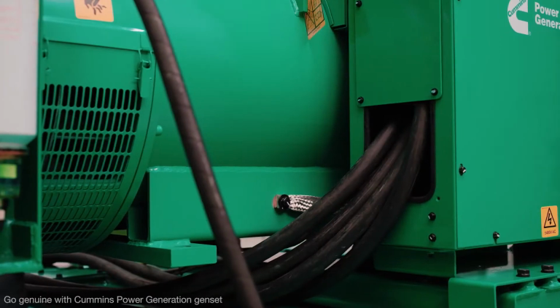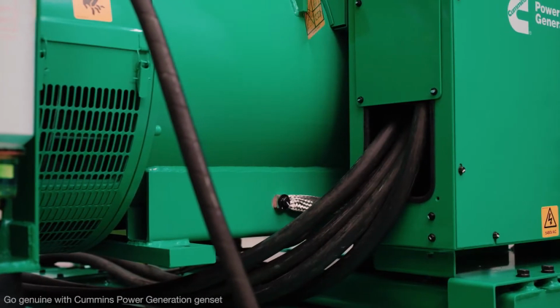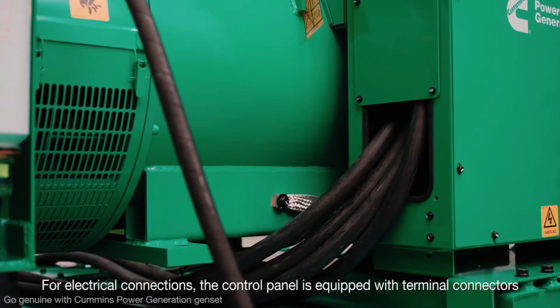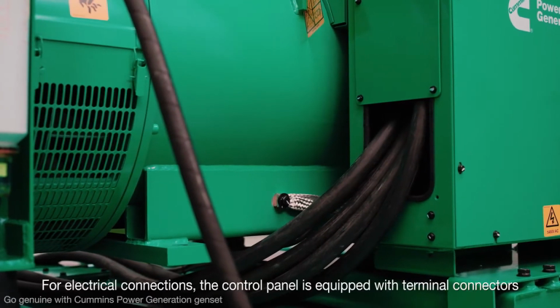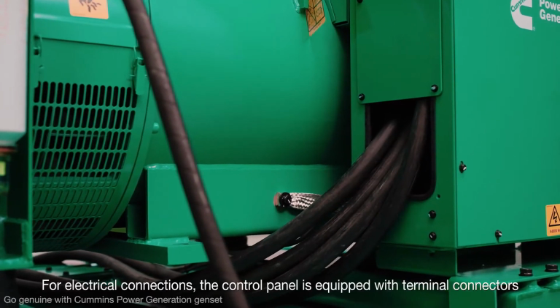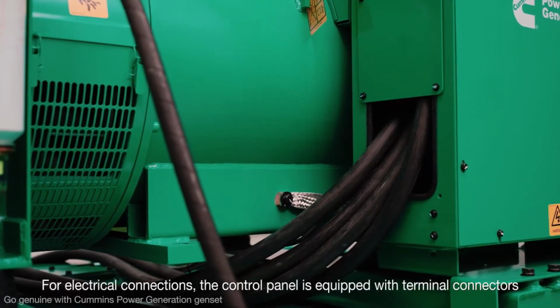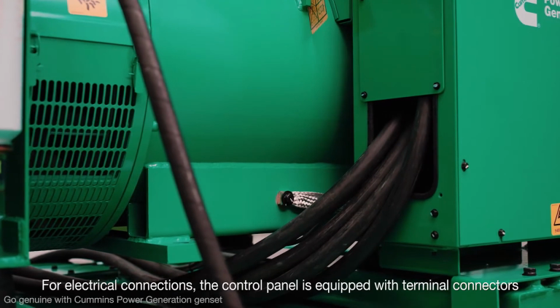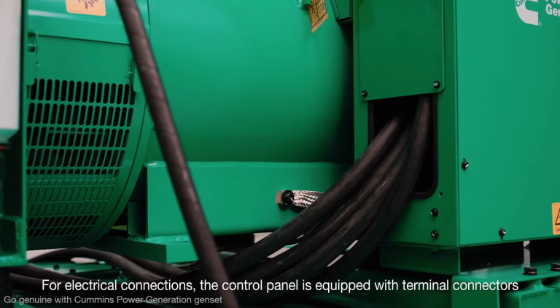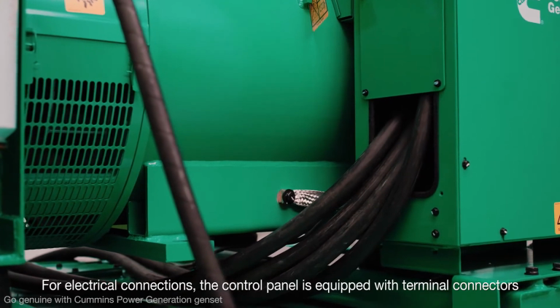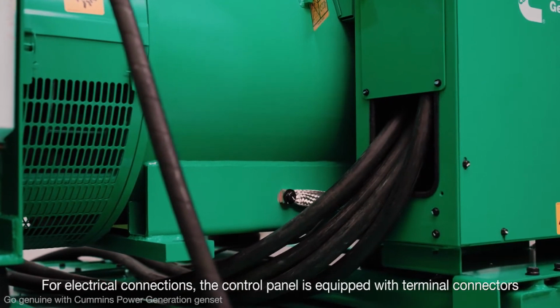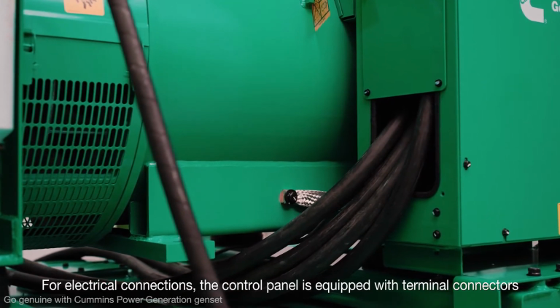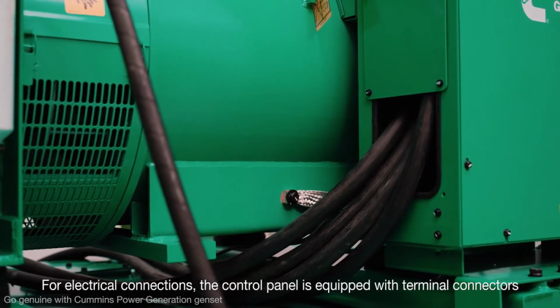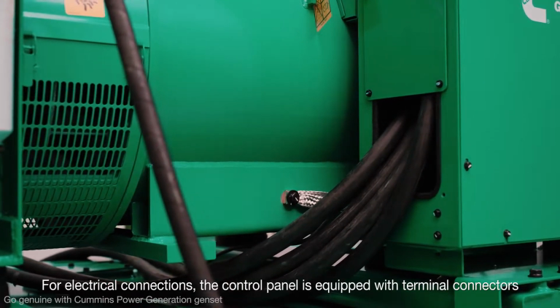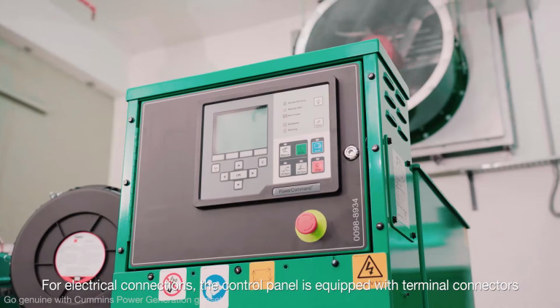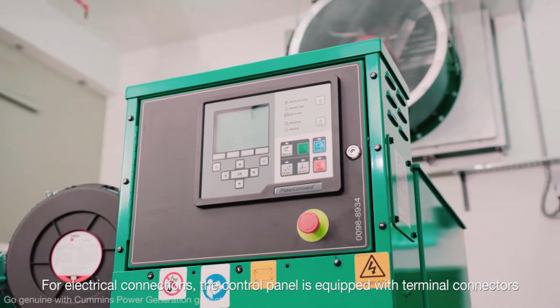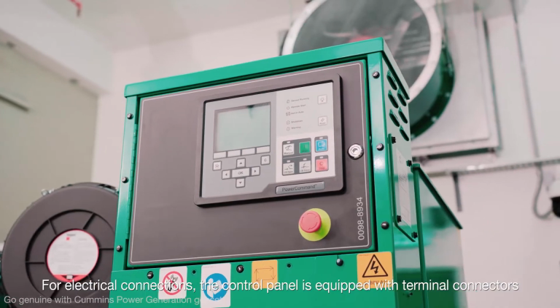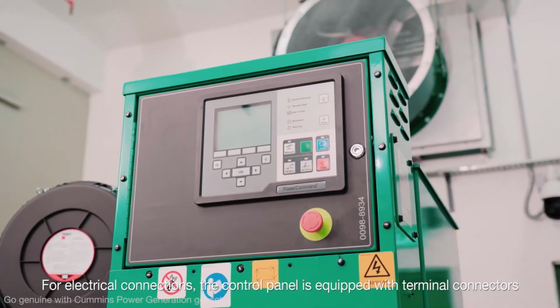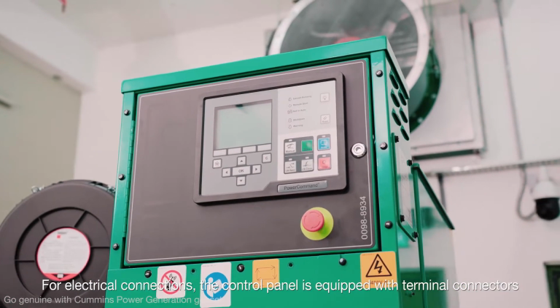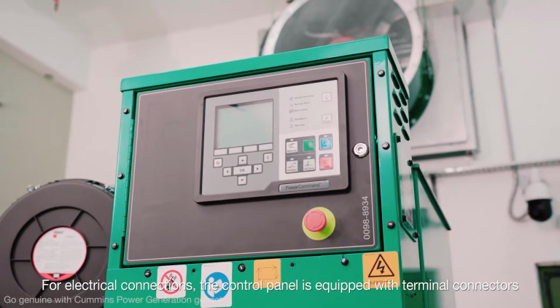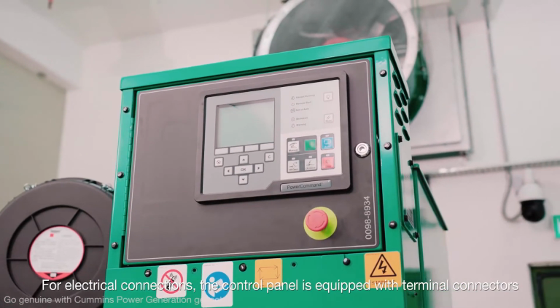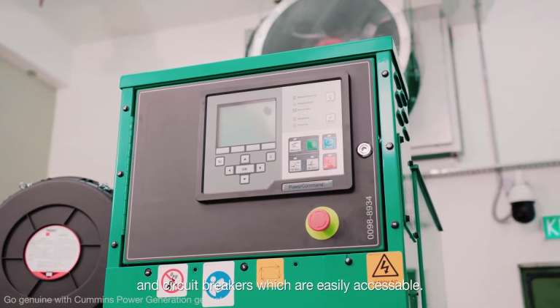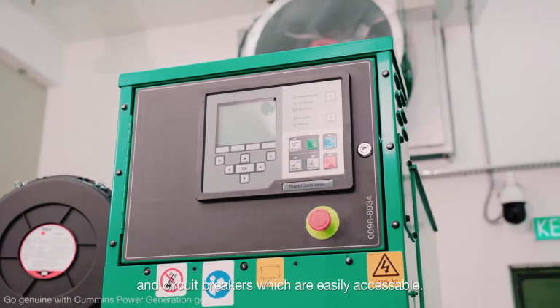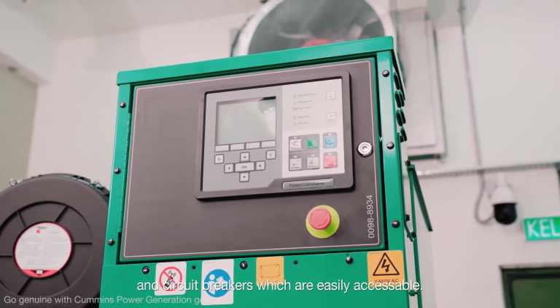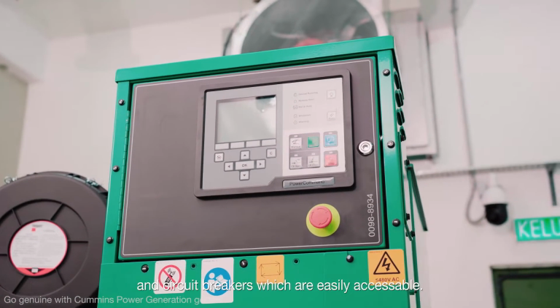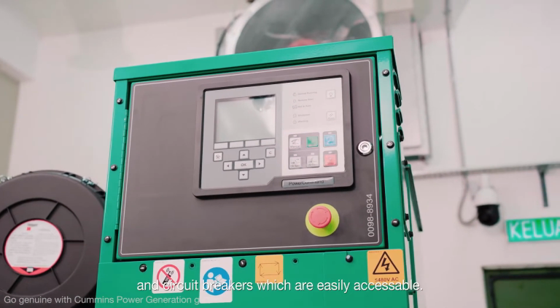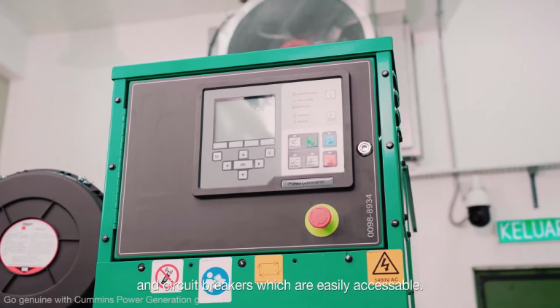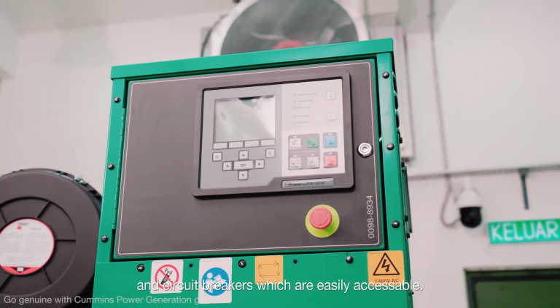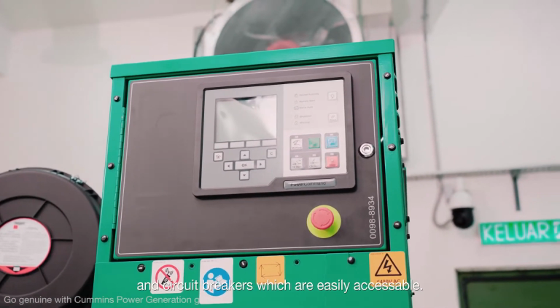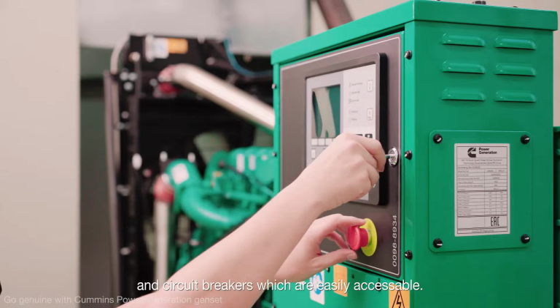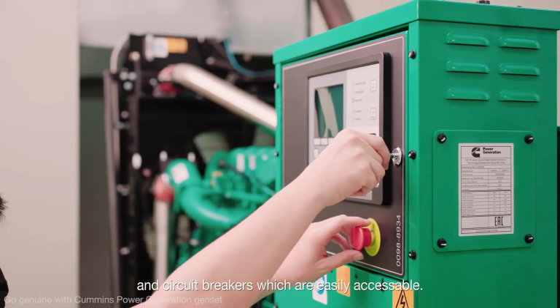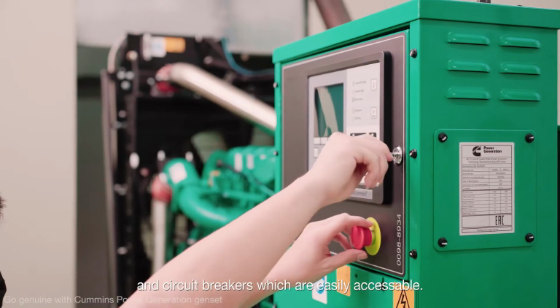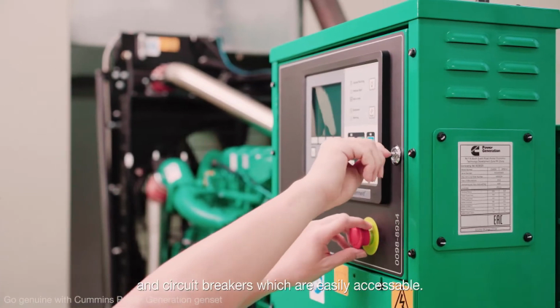For electrical connections, the control panel is equipped with terminal connectors and circuit breakers, which are easily accessible.